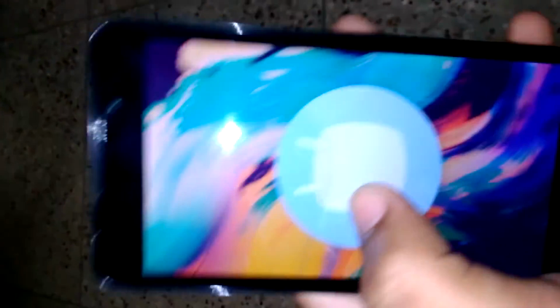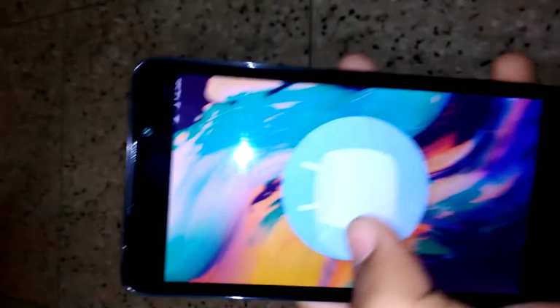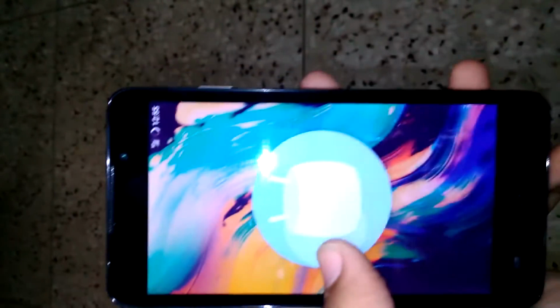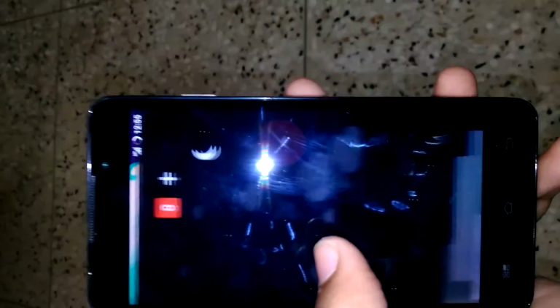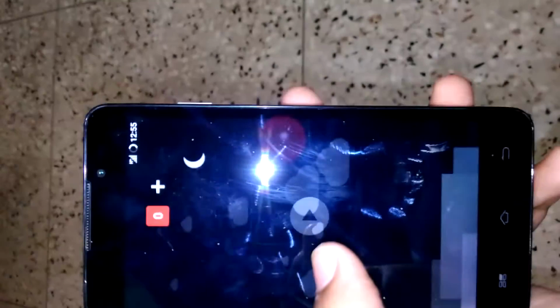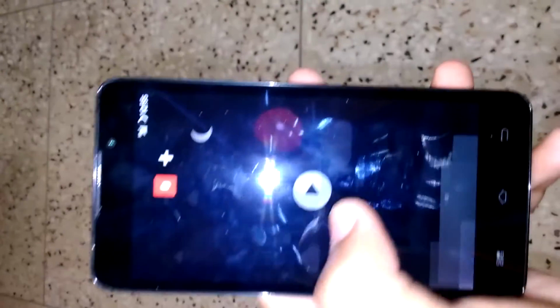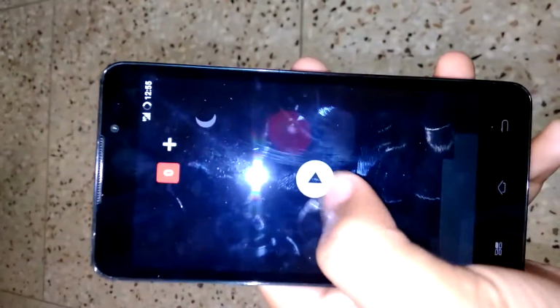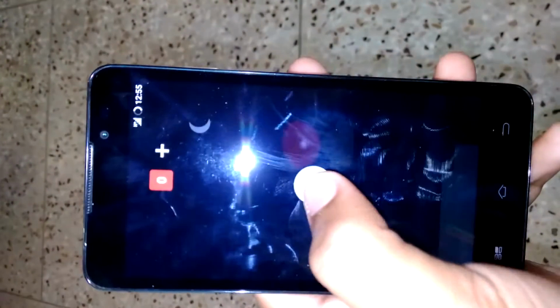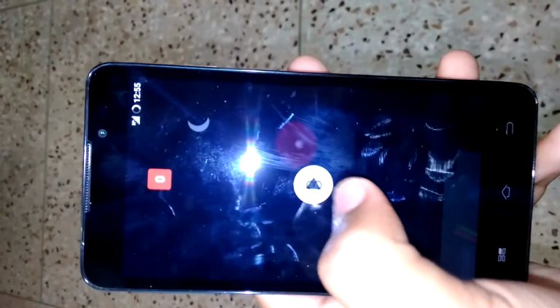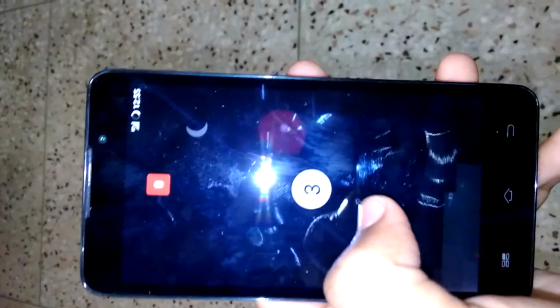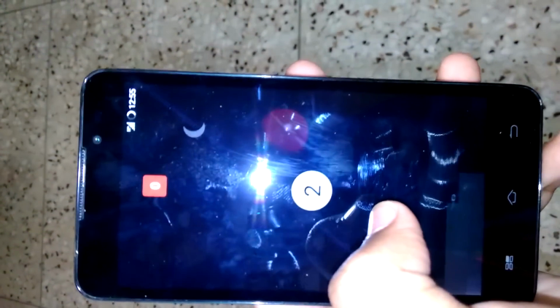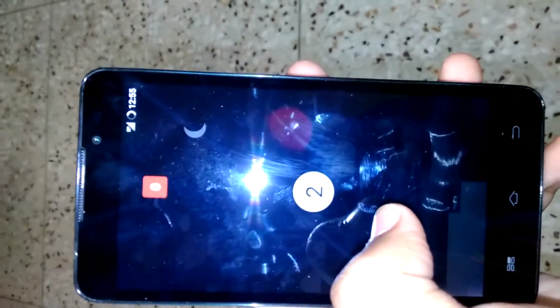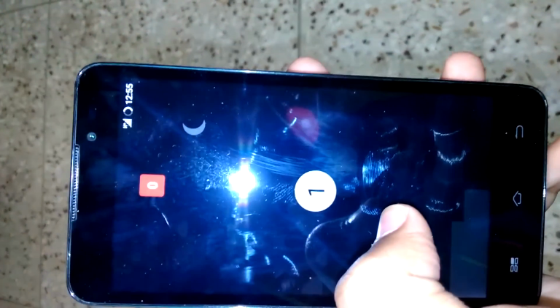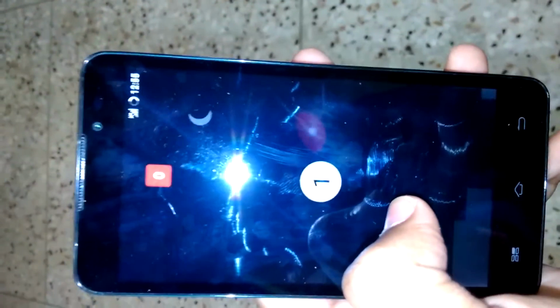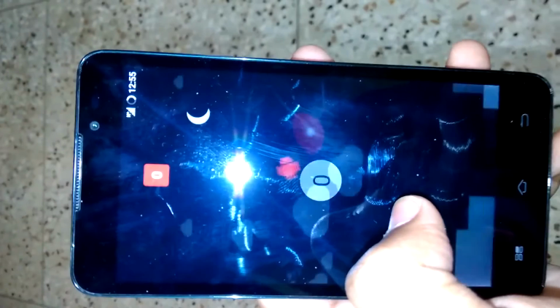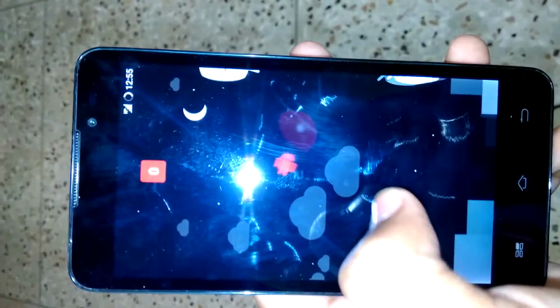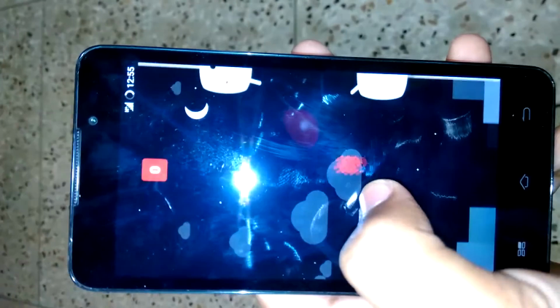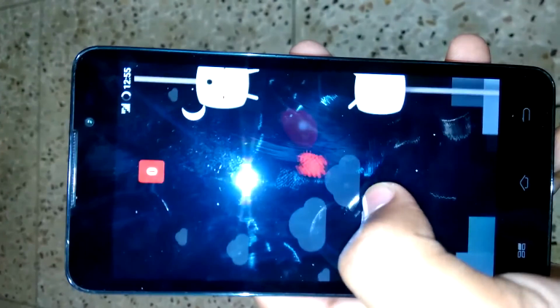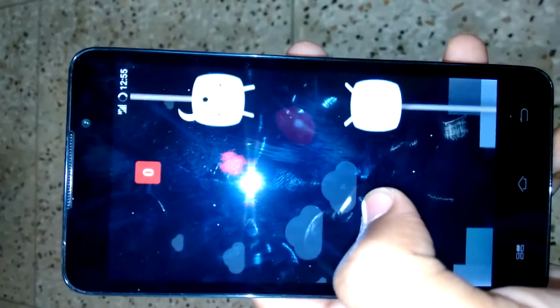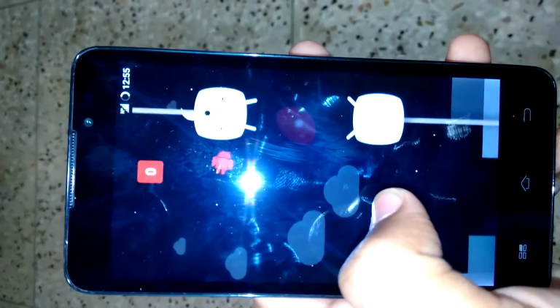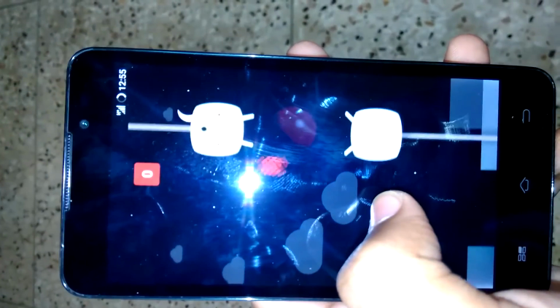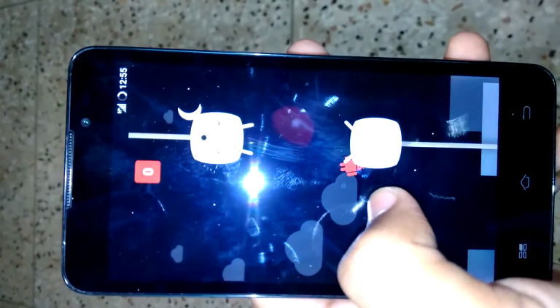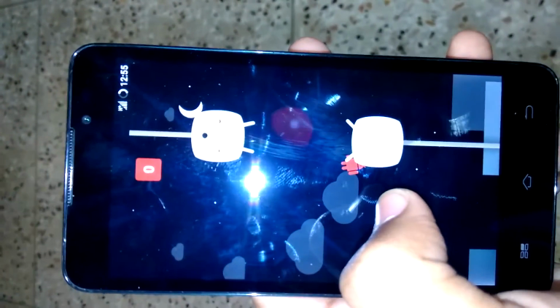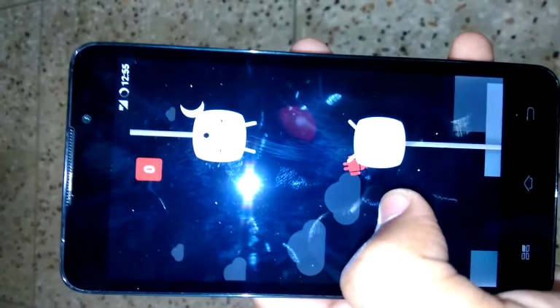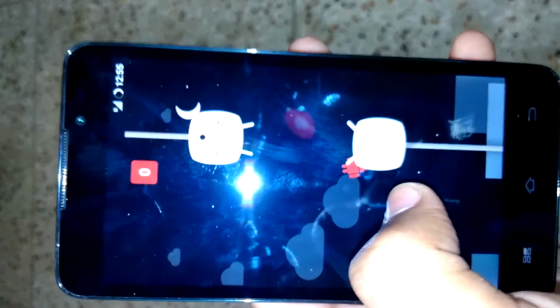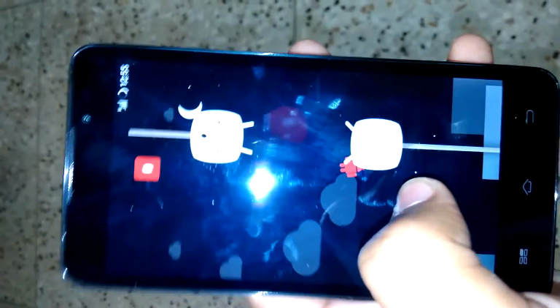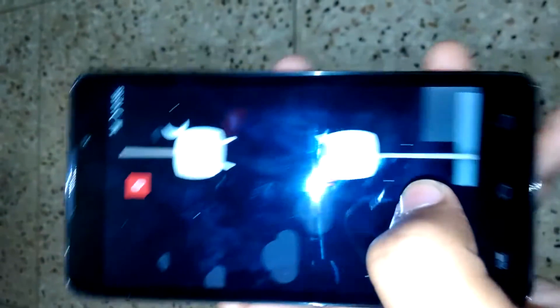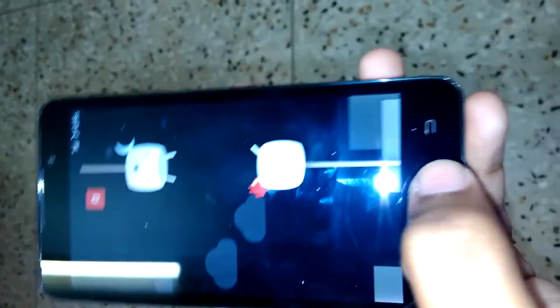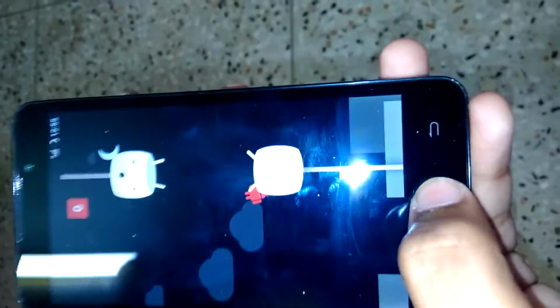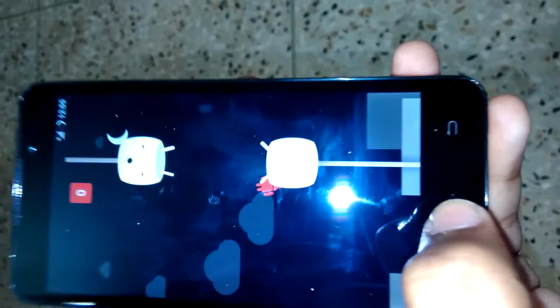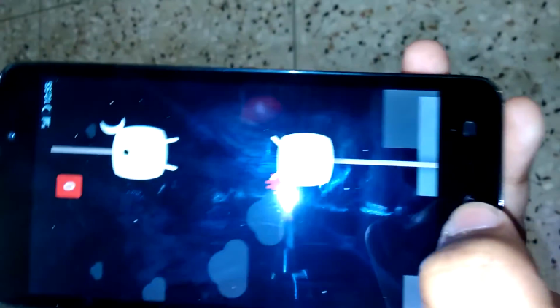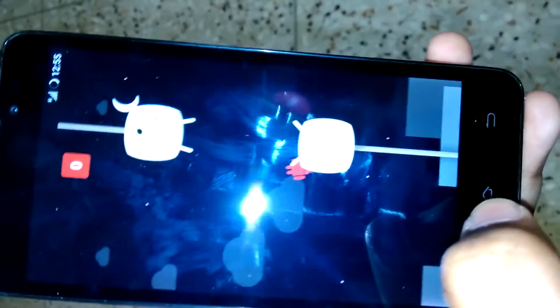This is our custom ROM, and this is Android Marshmallow. Thank you, guys.